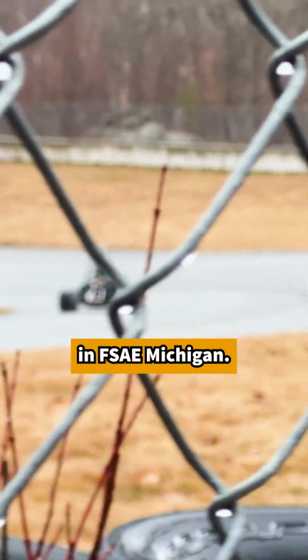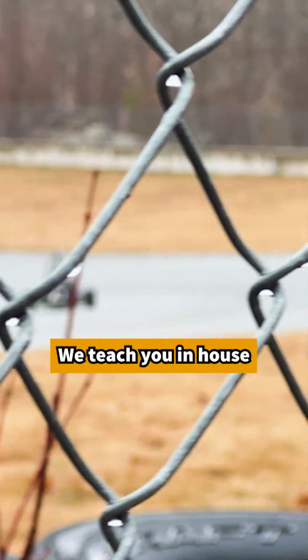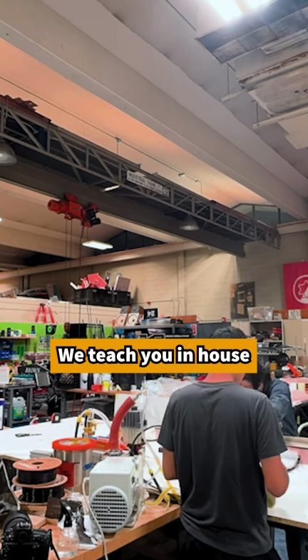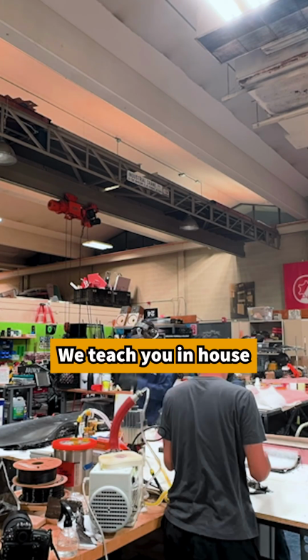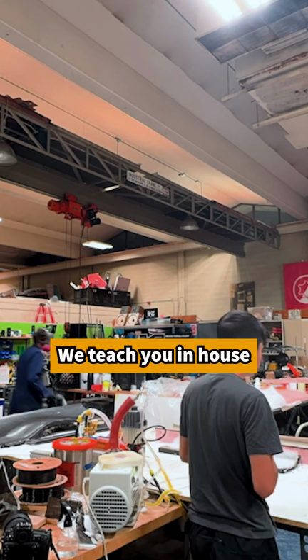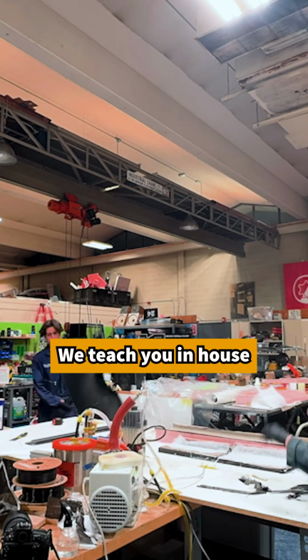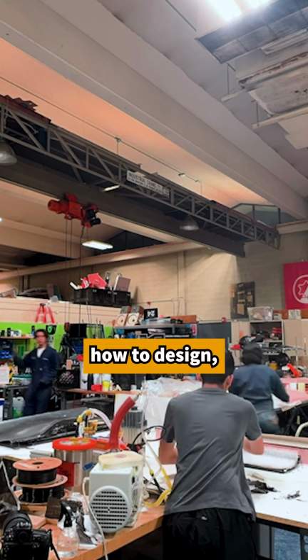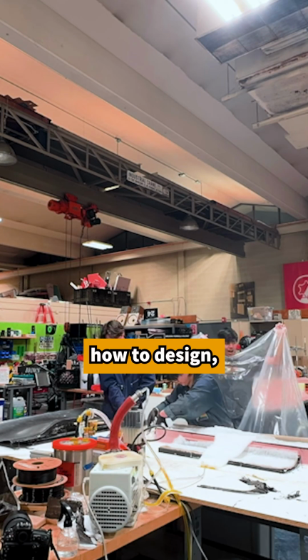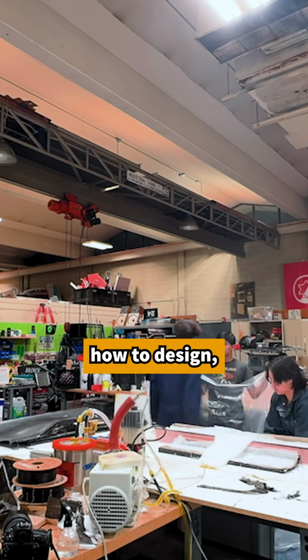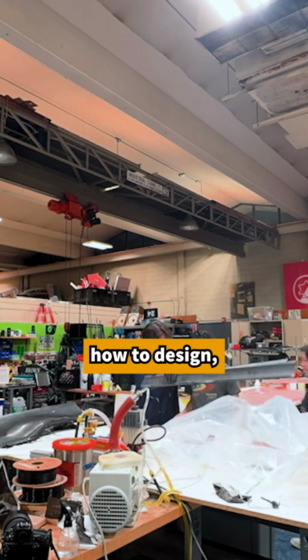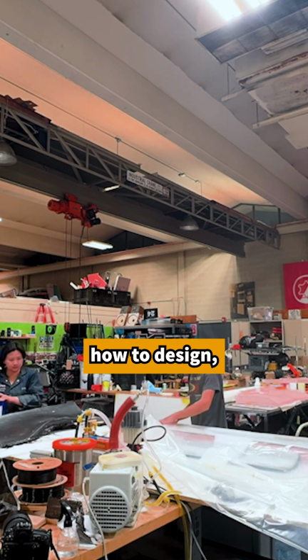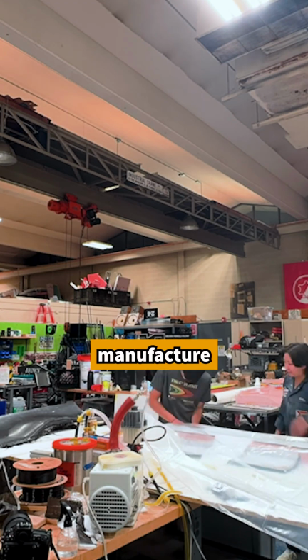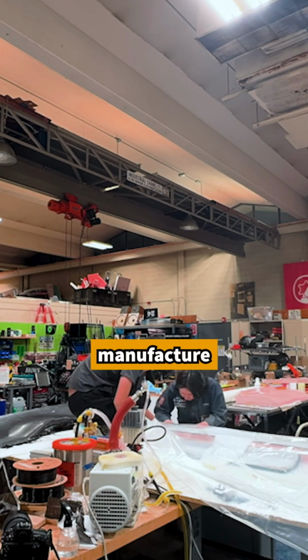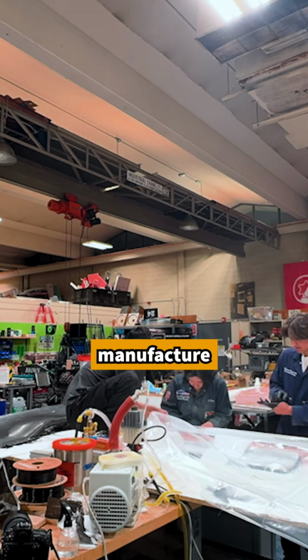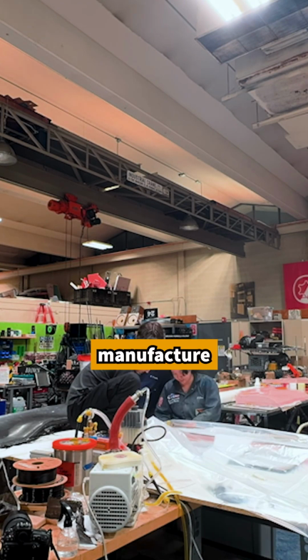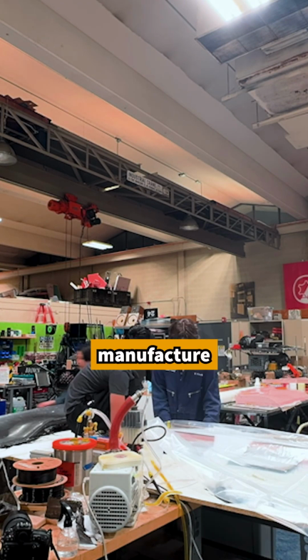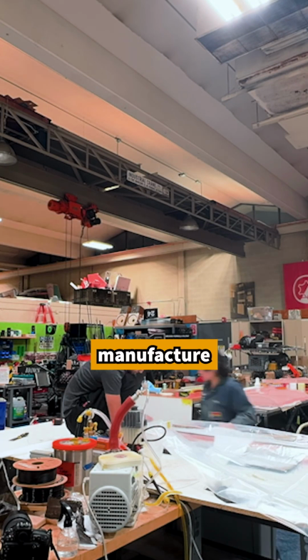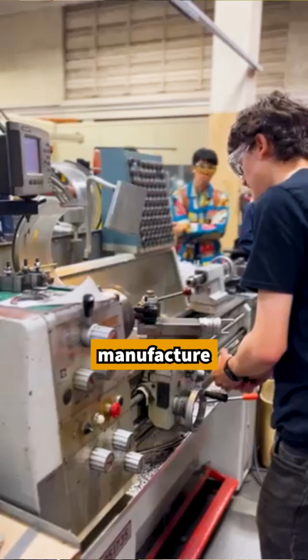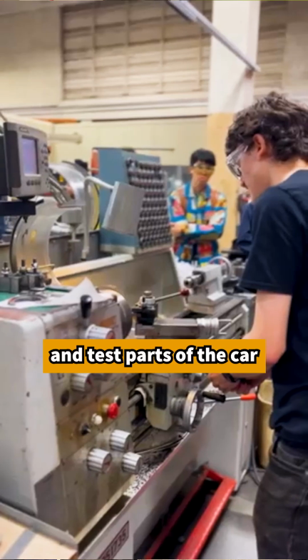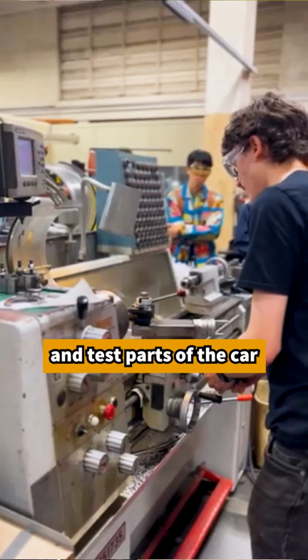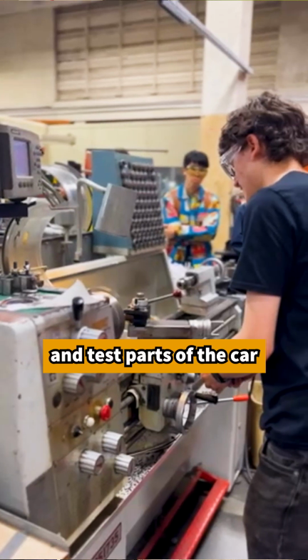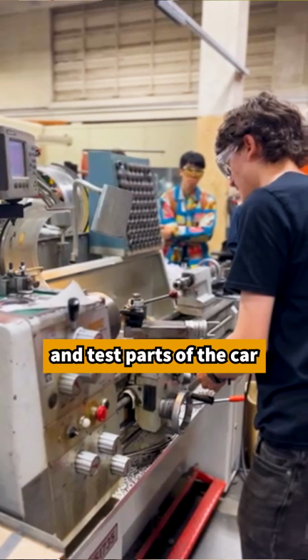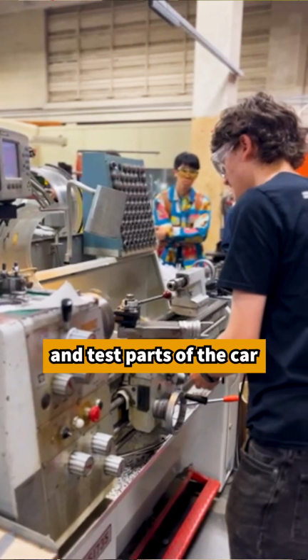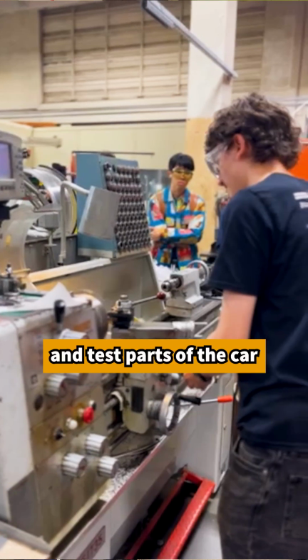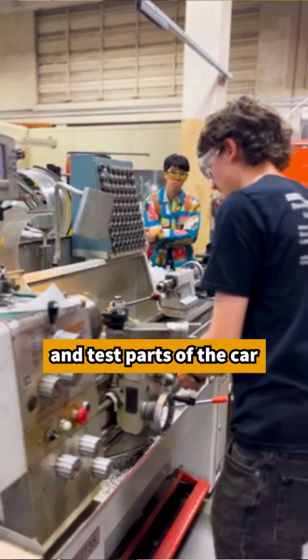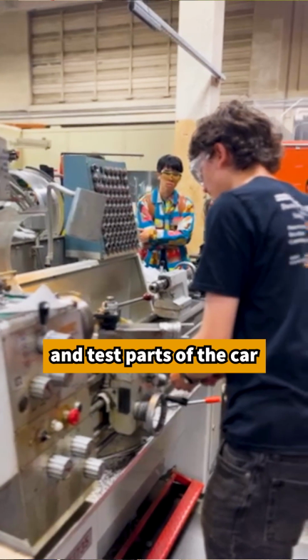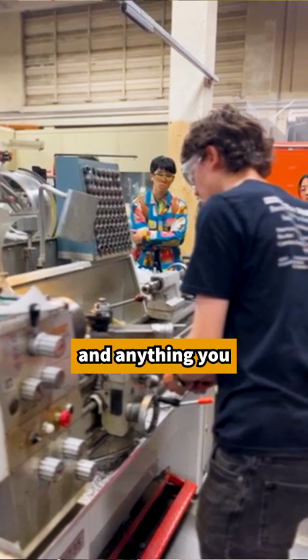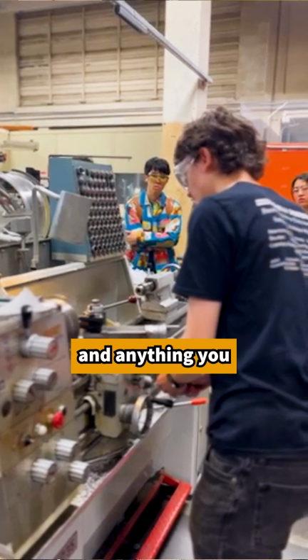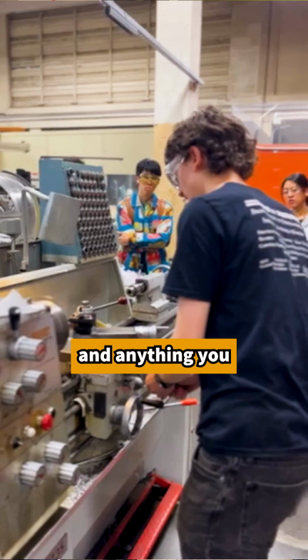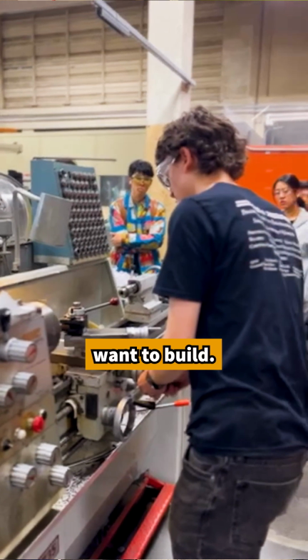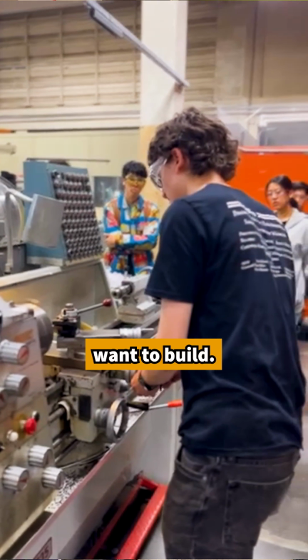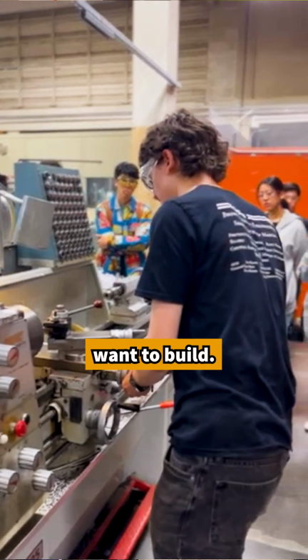We teach you in-house how to design, manufacture, and test parts of the car and anything you want to build.